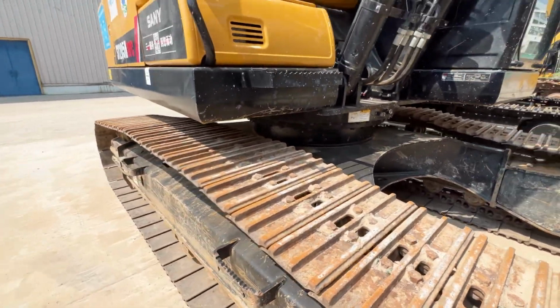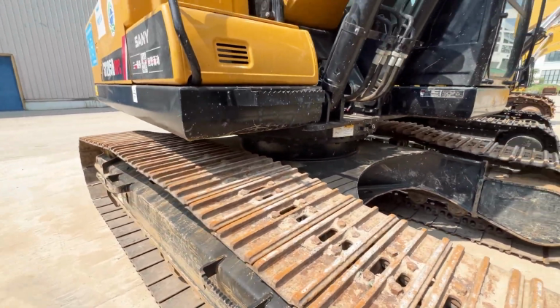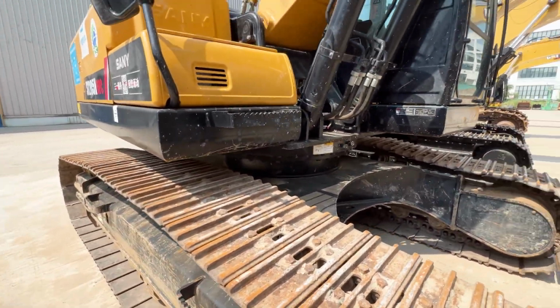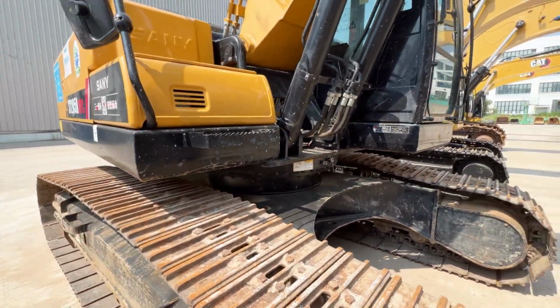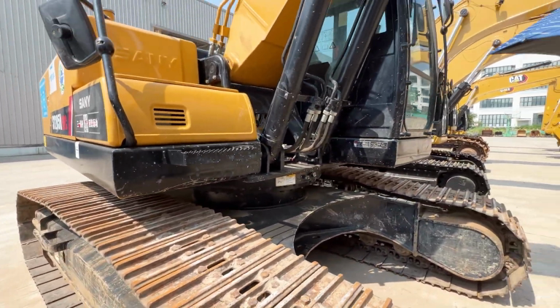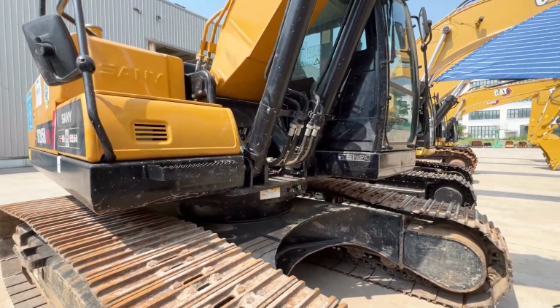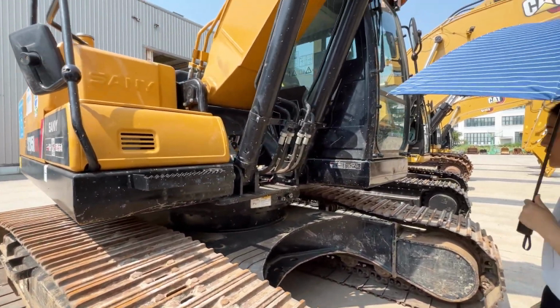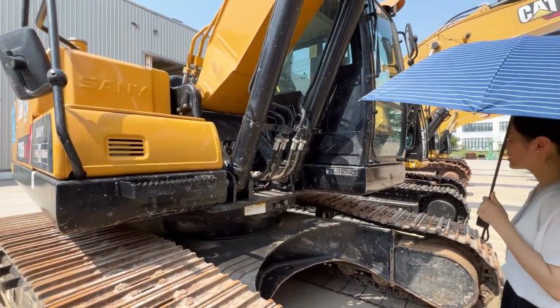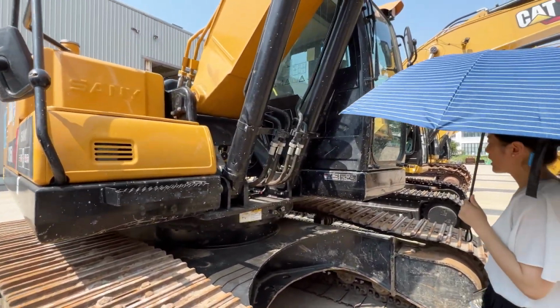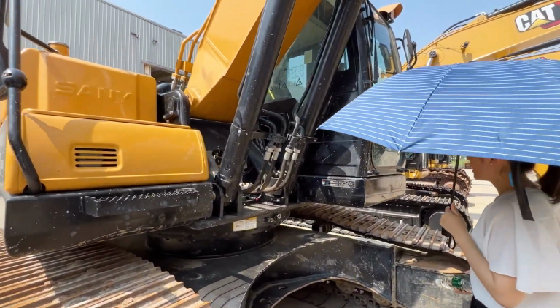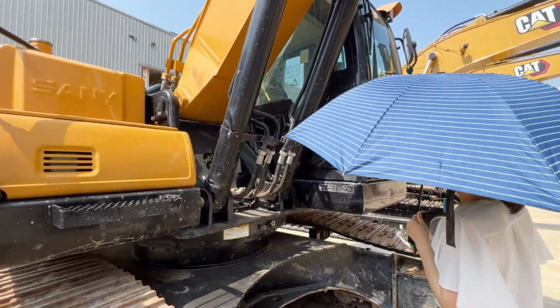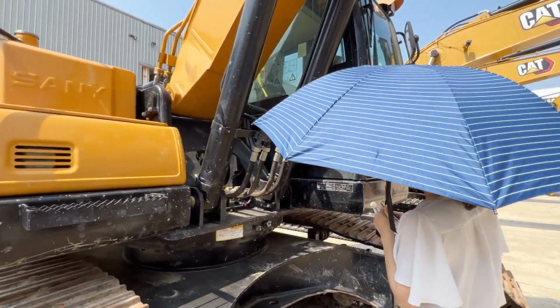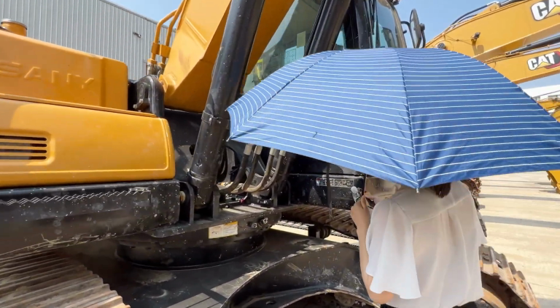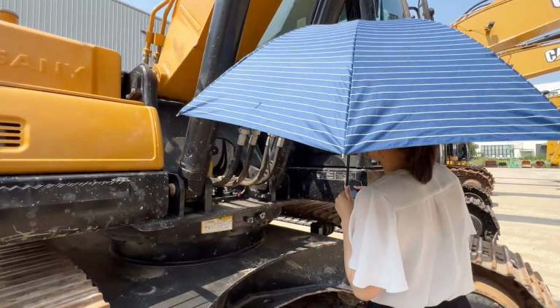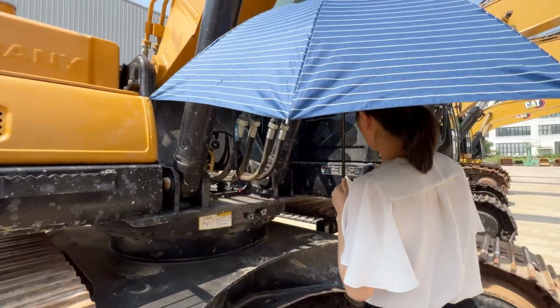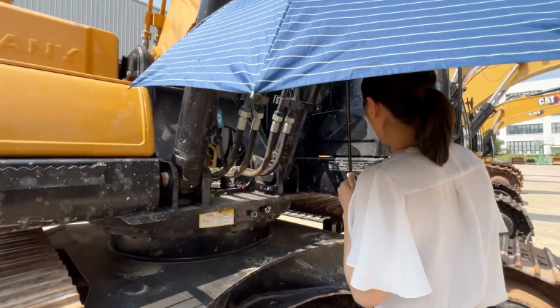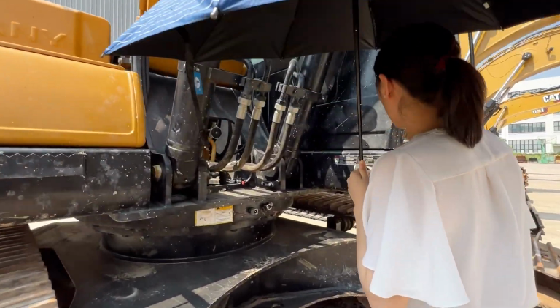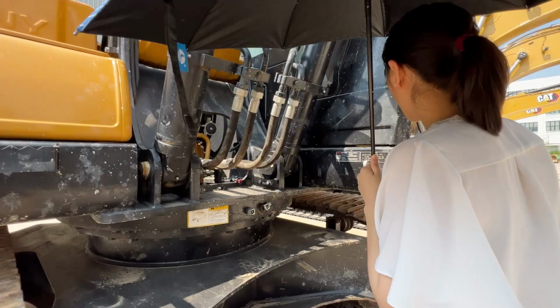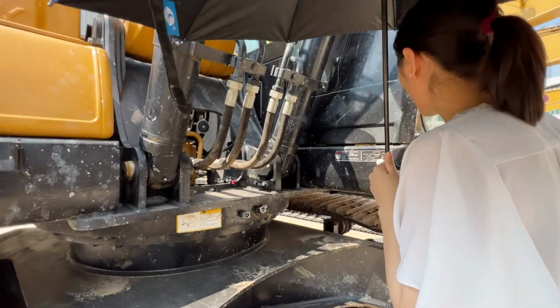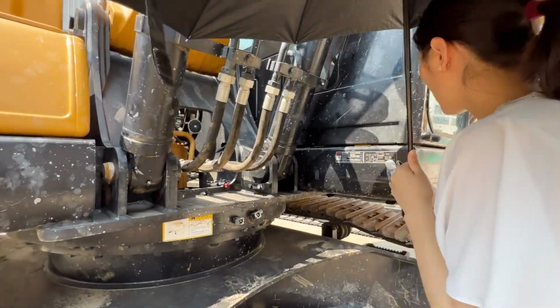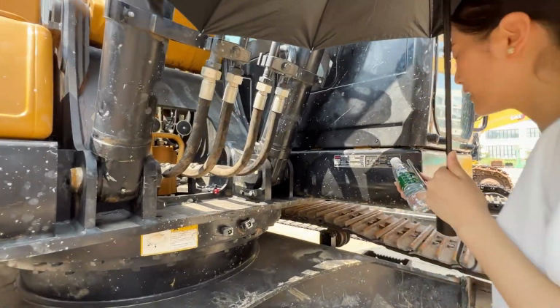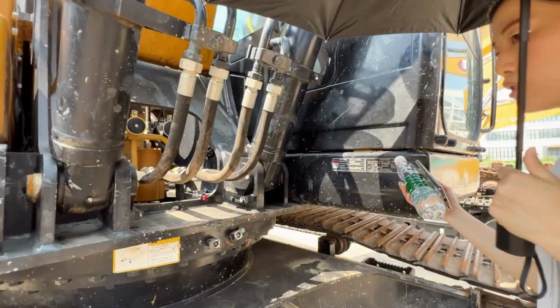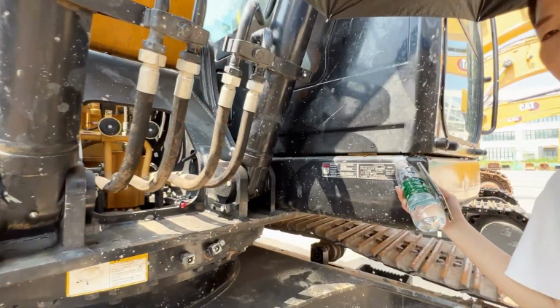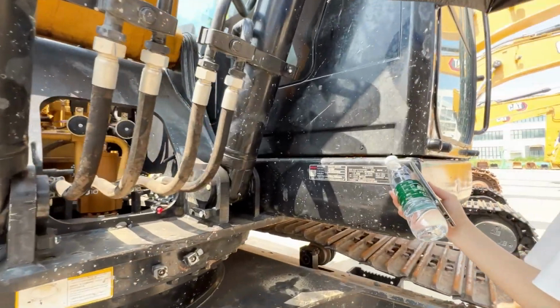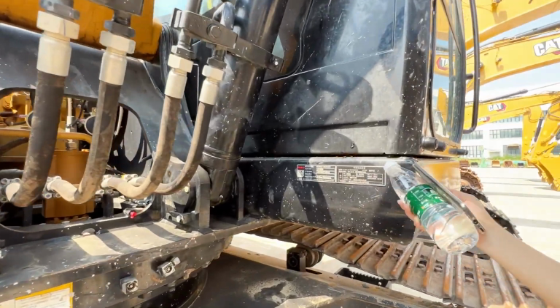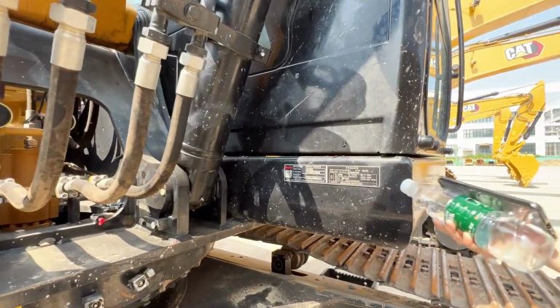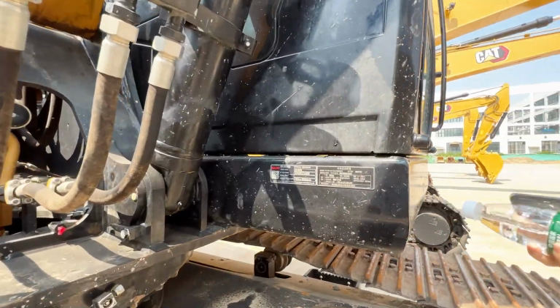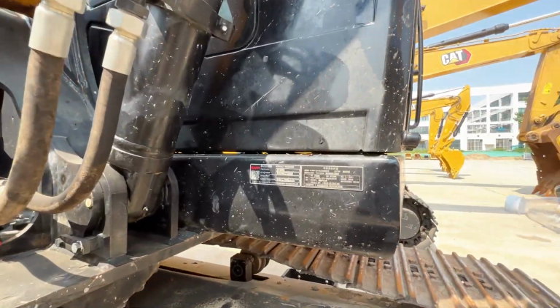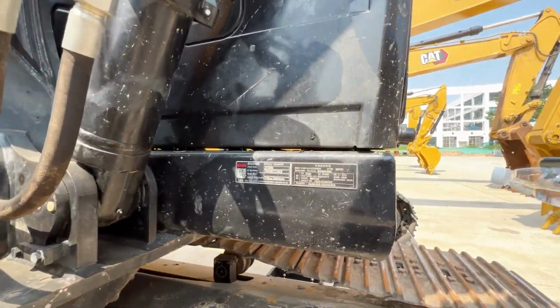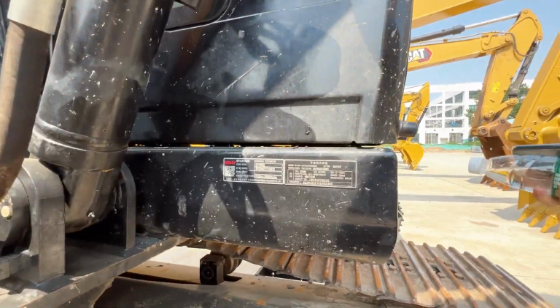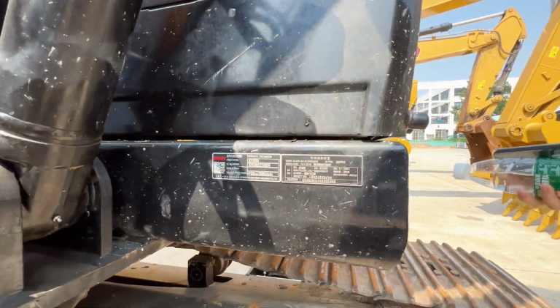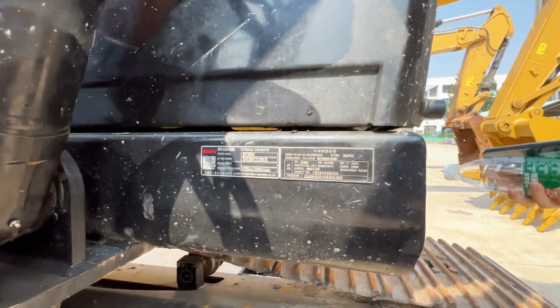This is a 2022 model, so it's relatively new.